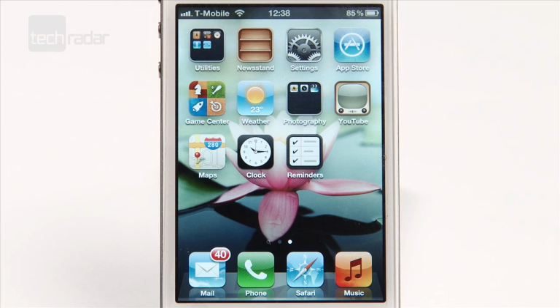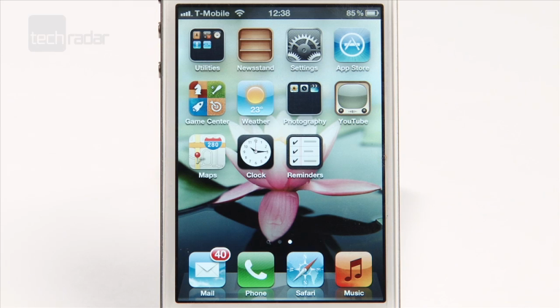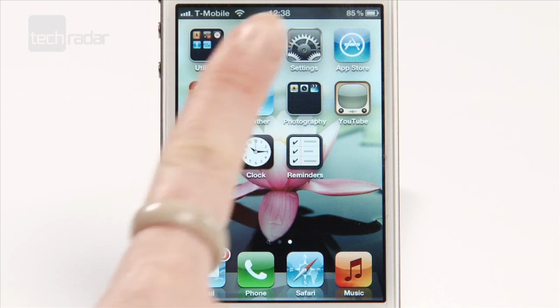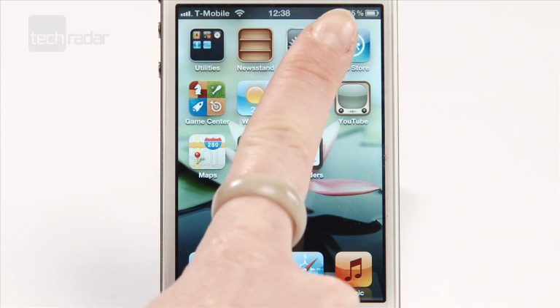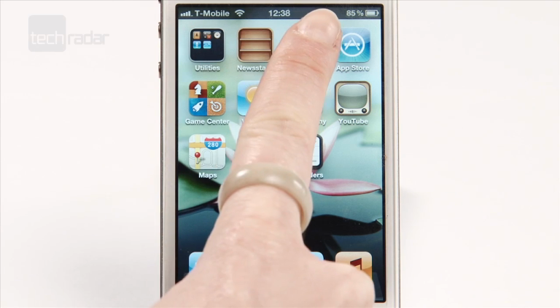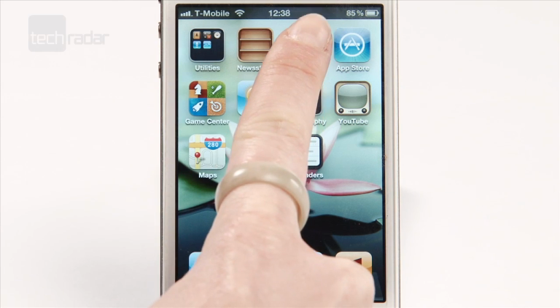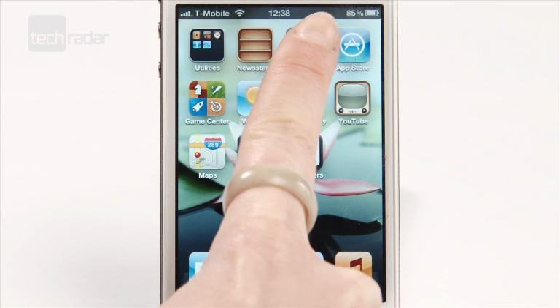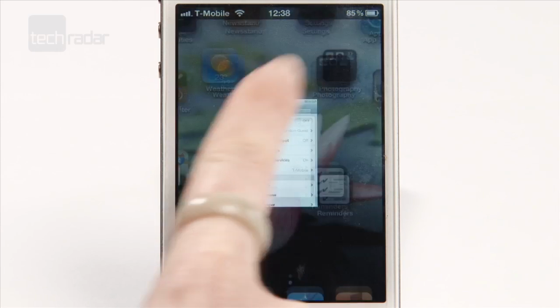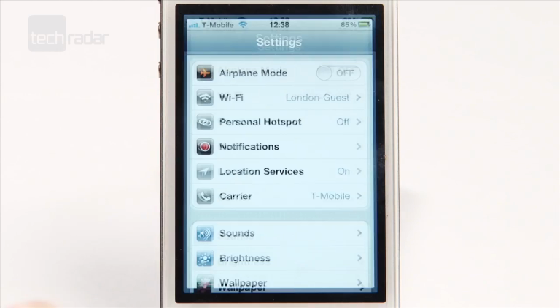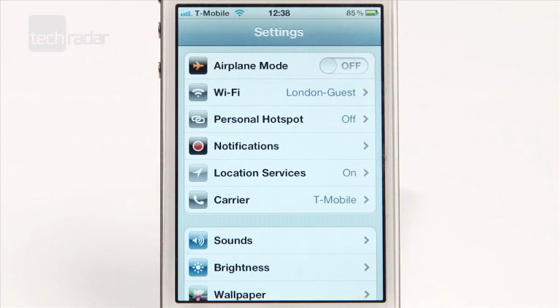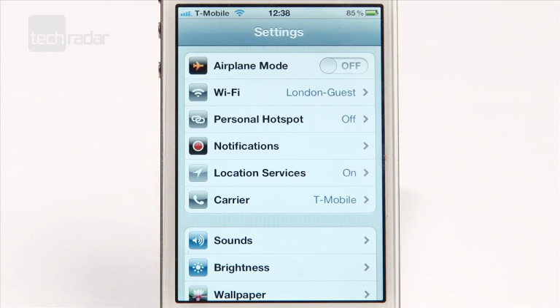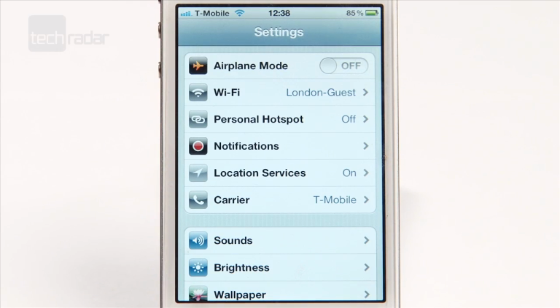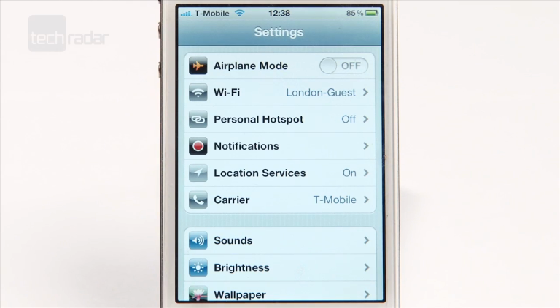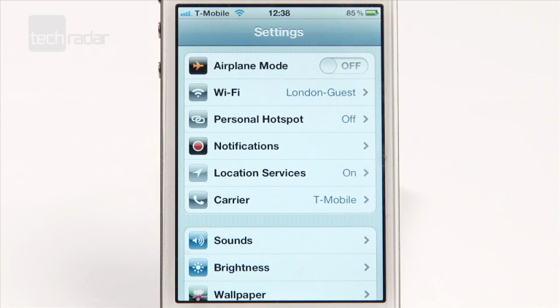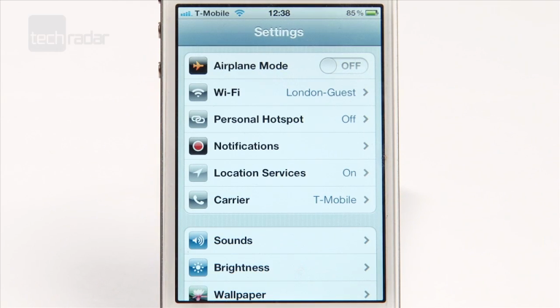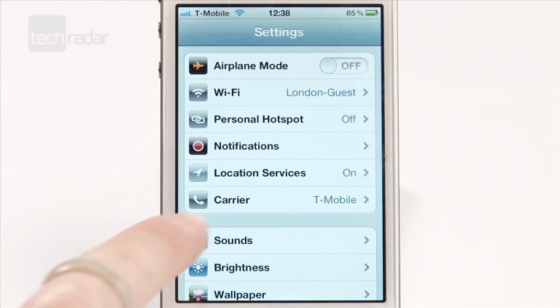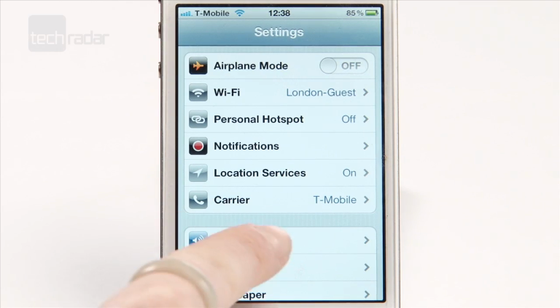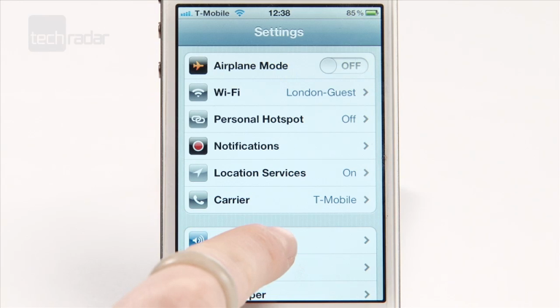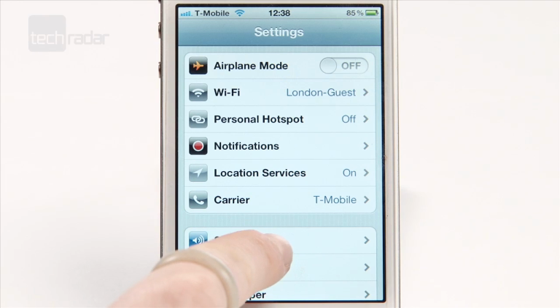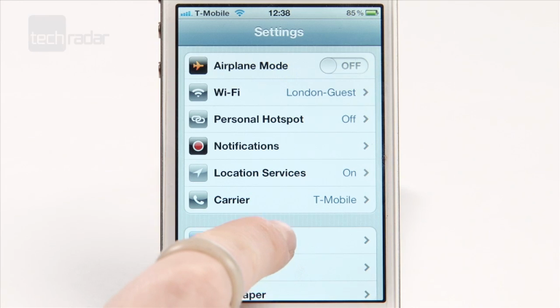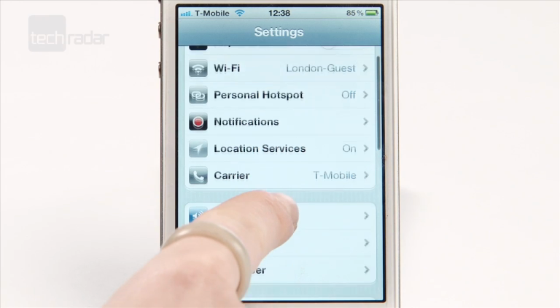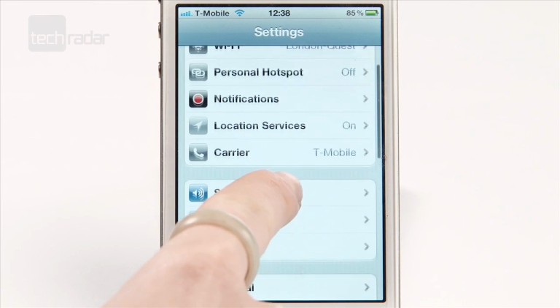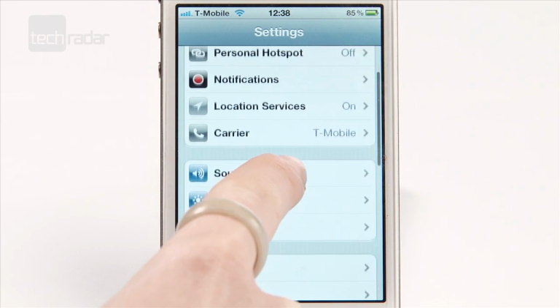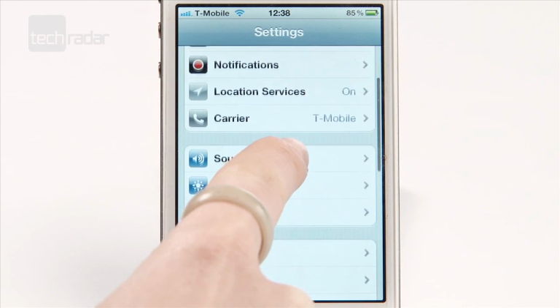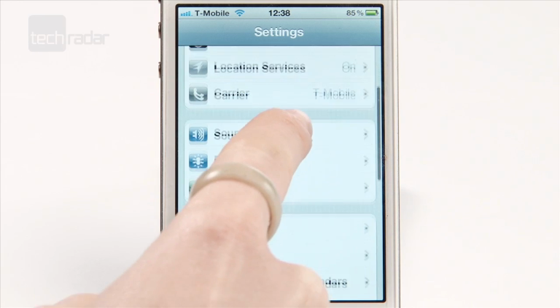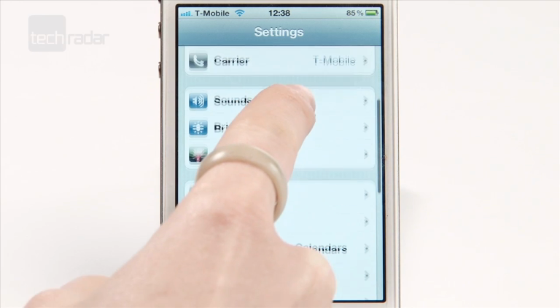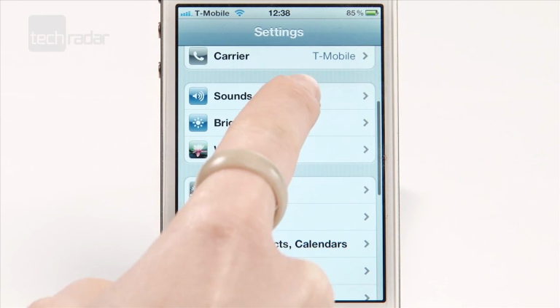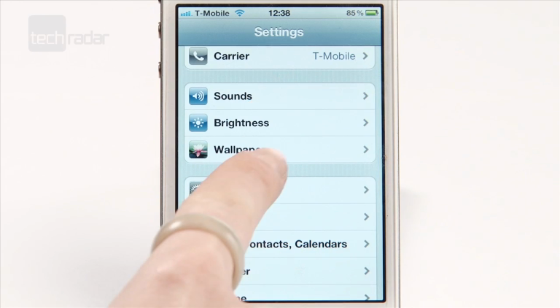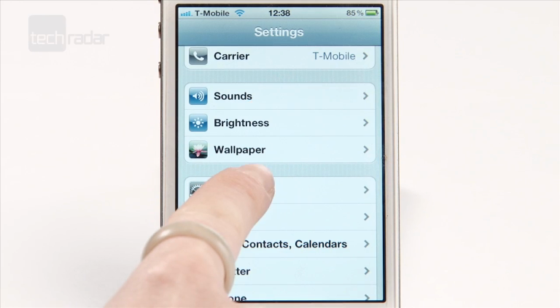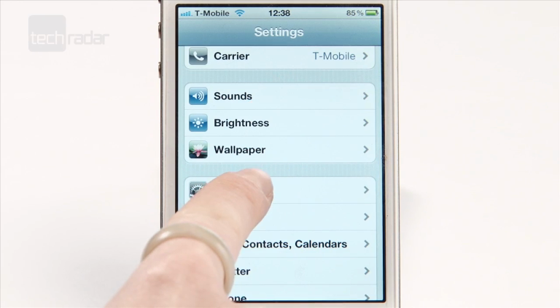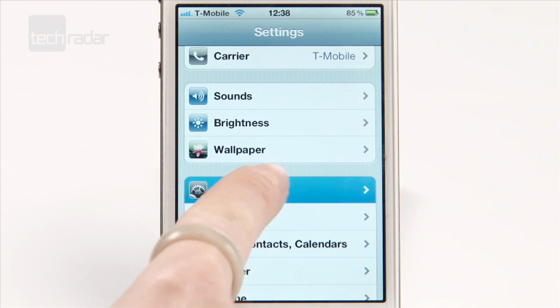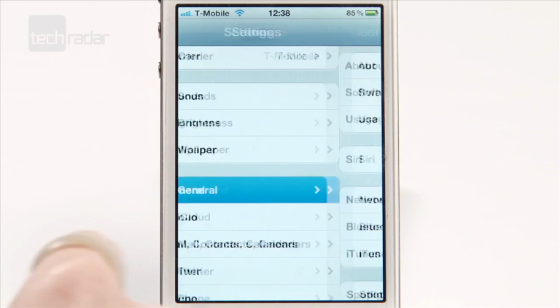To turn off 3G on your 4s, go to Settings, General, Network, then switch off mobile data.